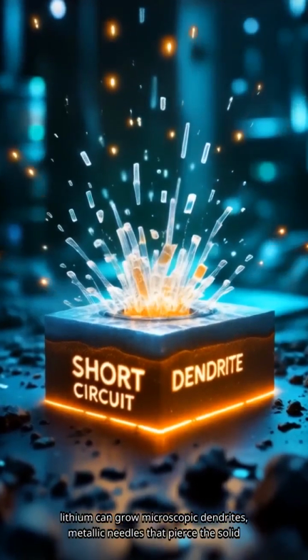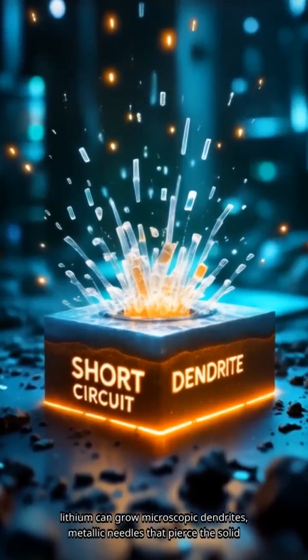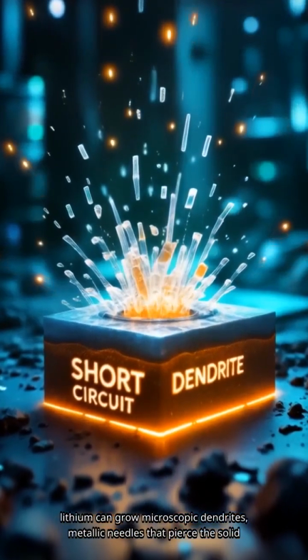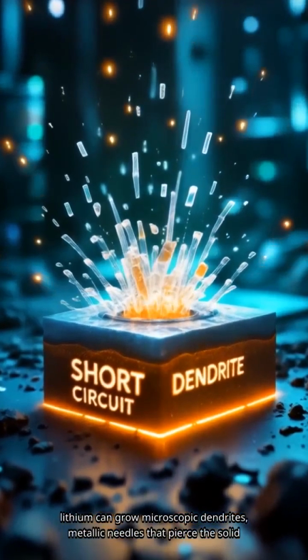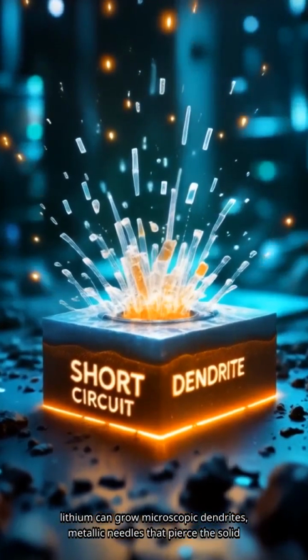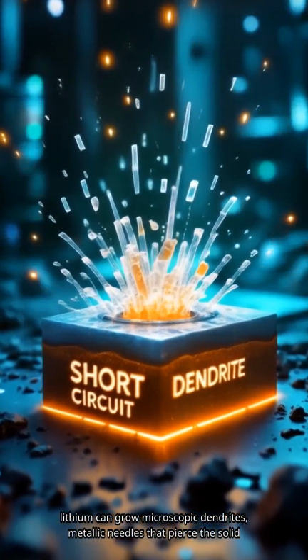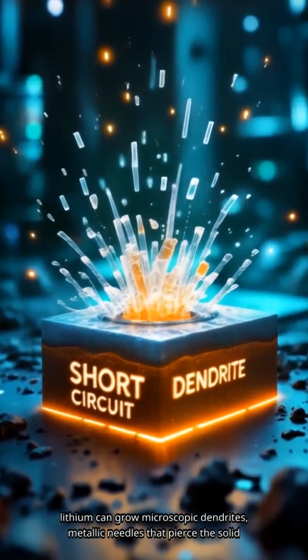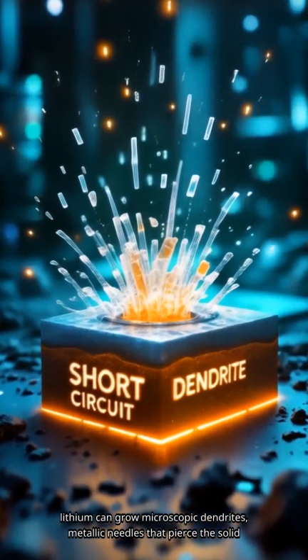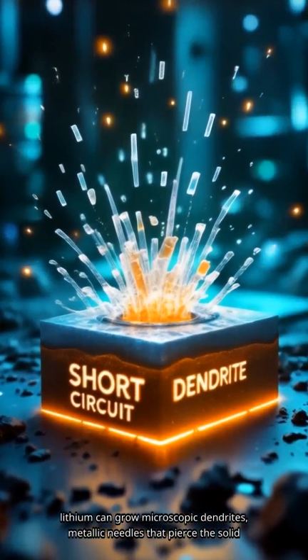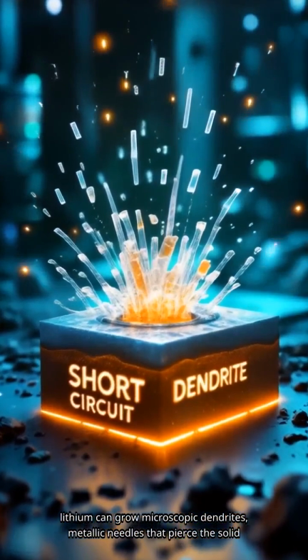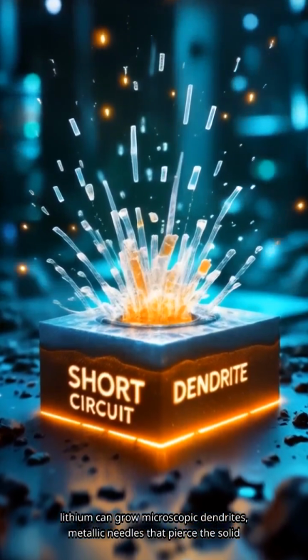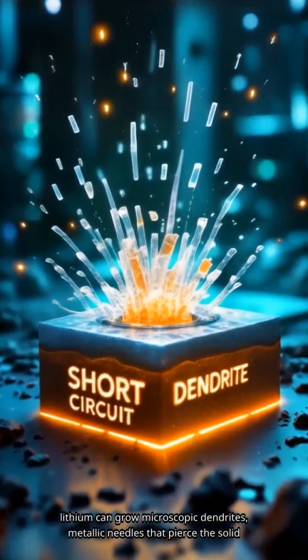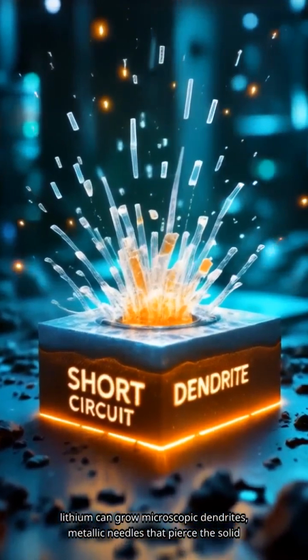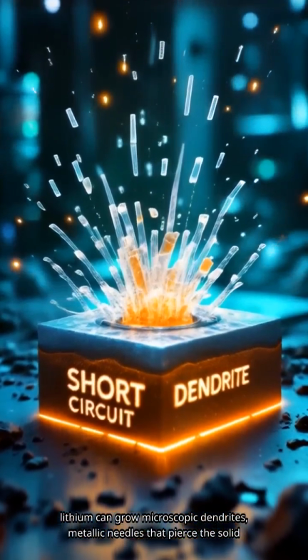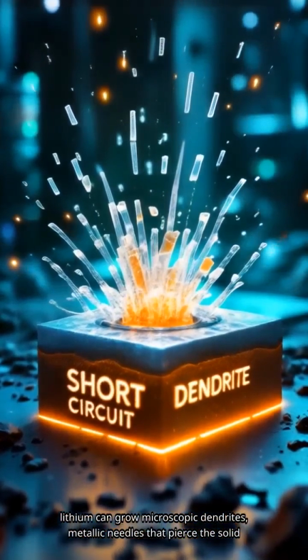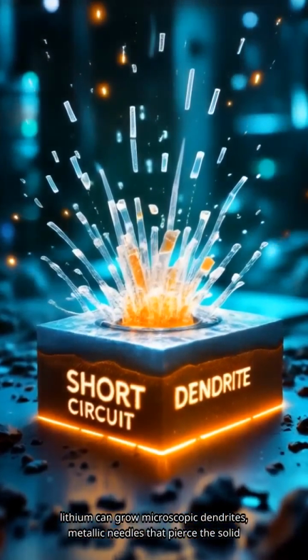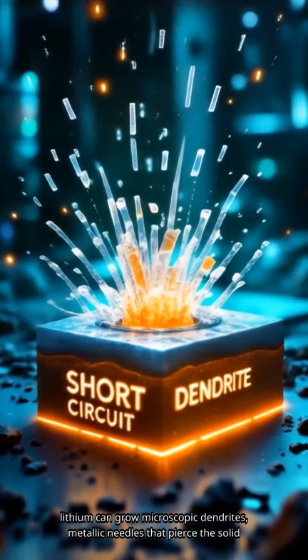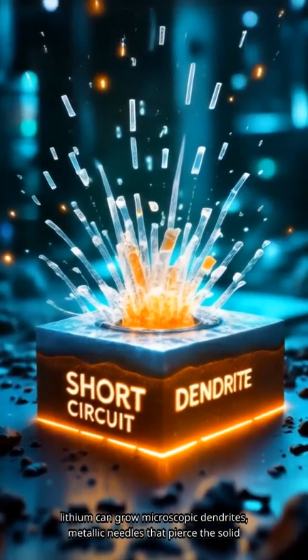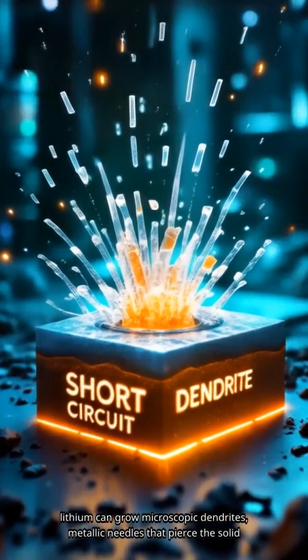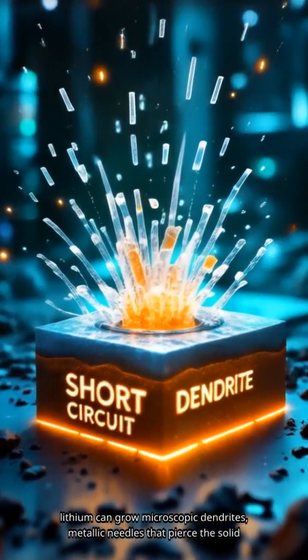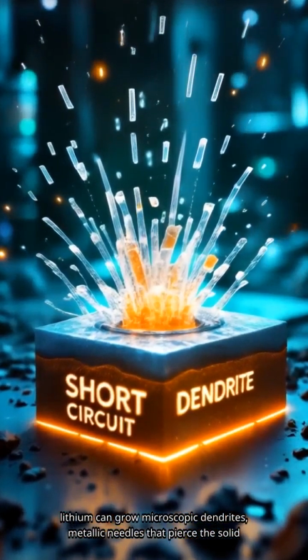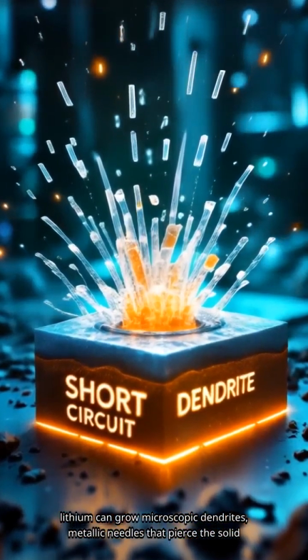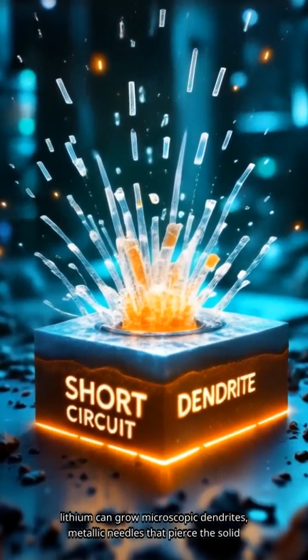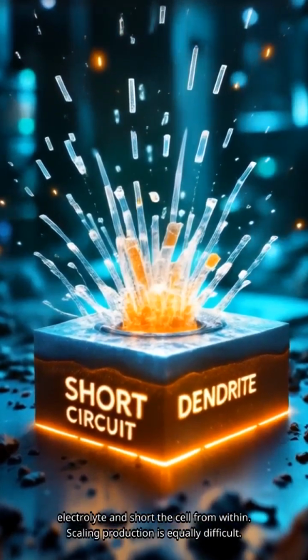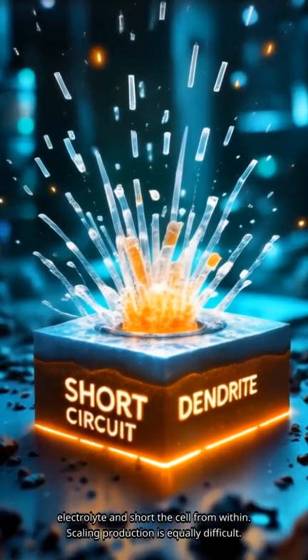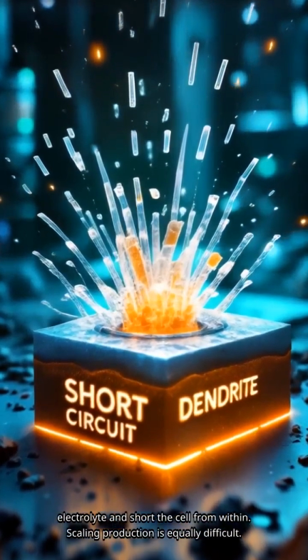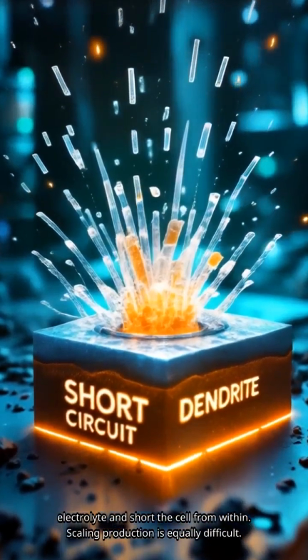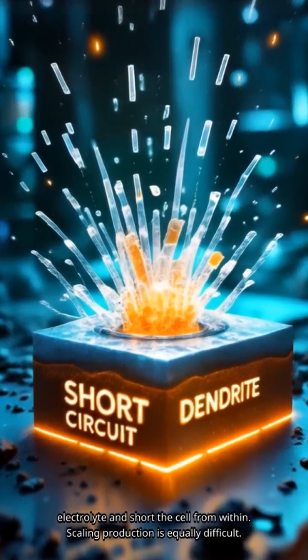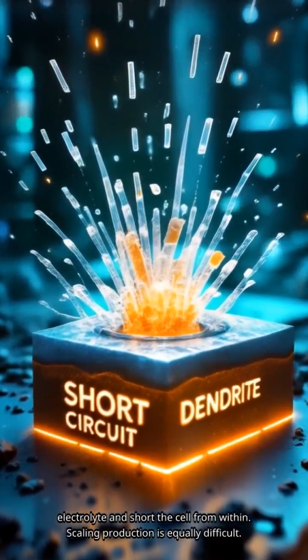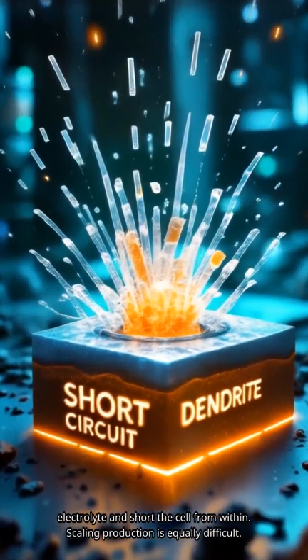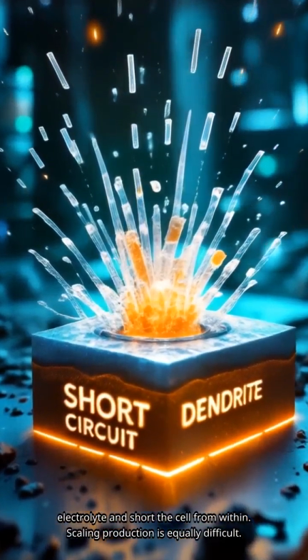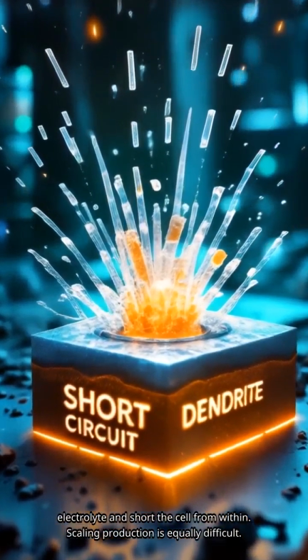At the anode interface, lithium can grow microscopic dendrites — metallic needles that pierce the solid electrolyte and short the cell from within.